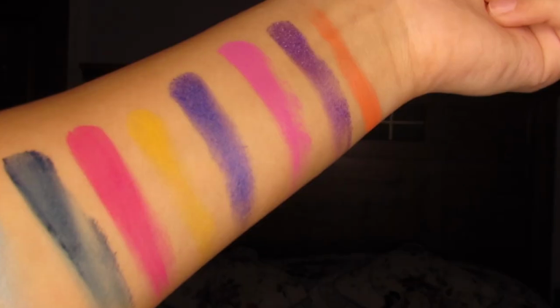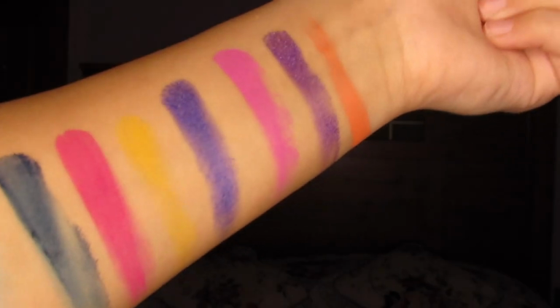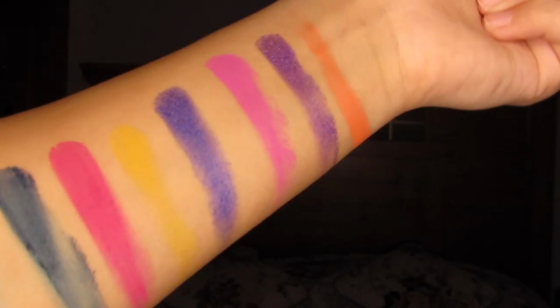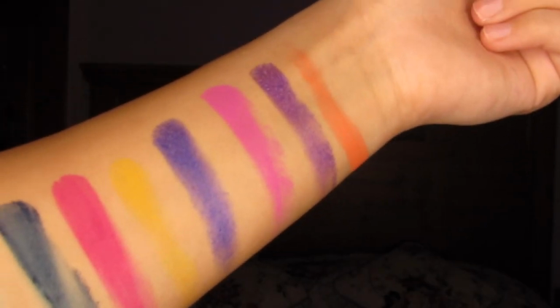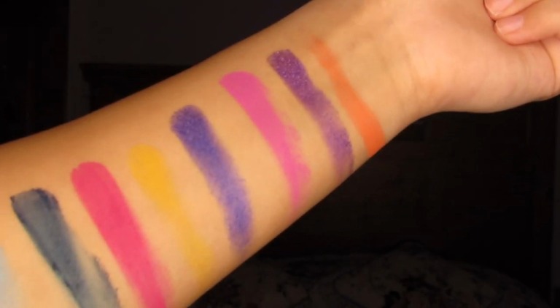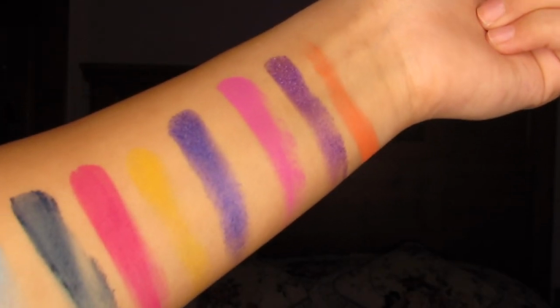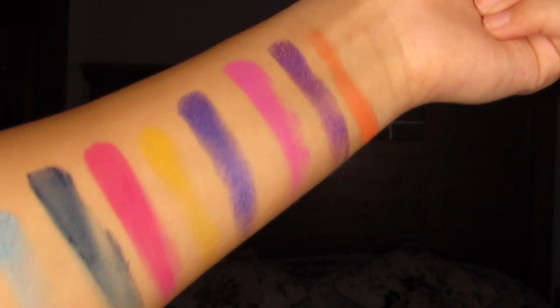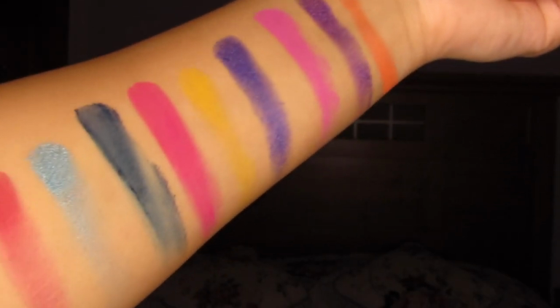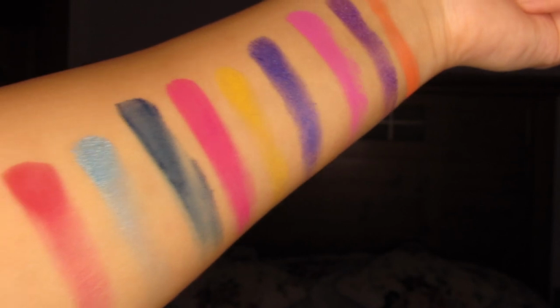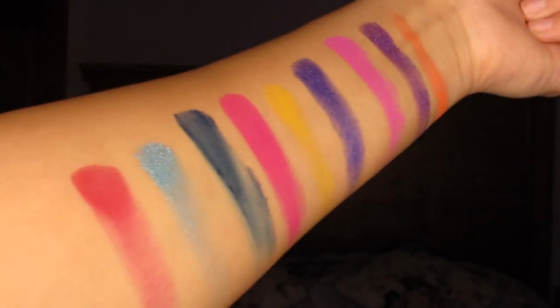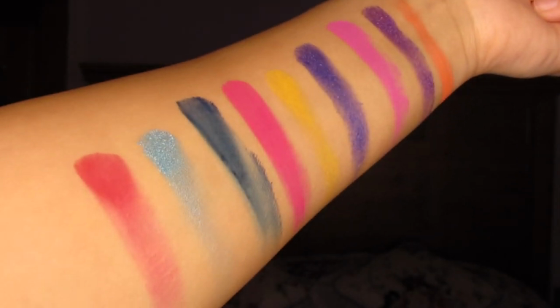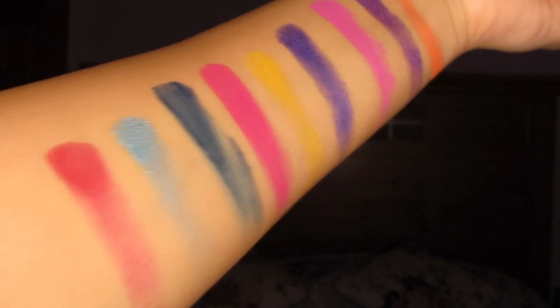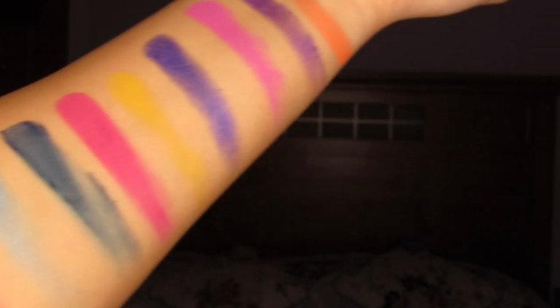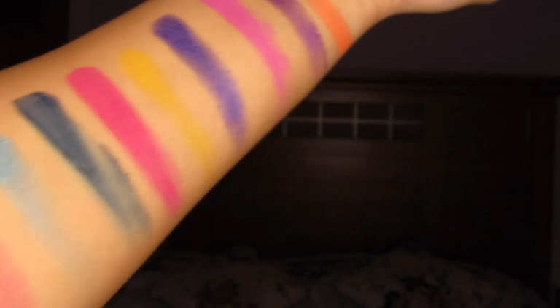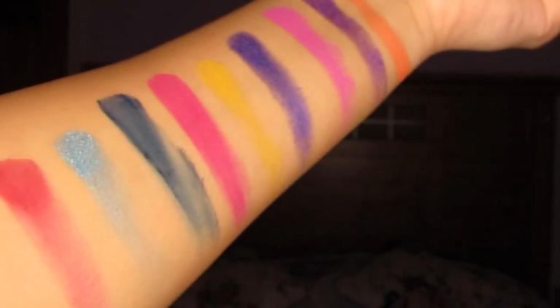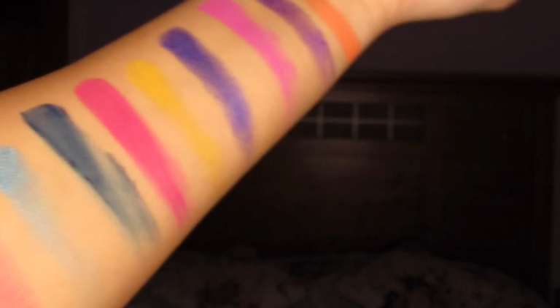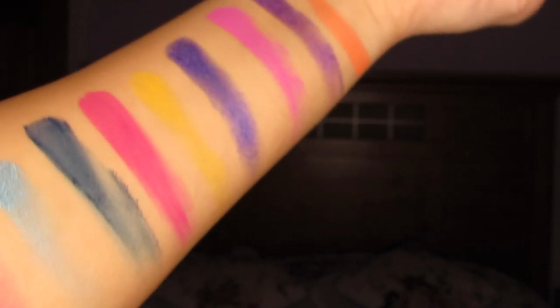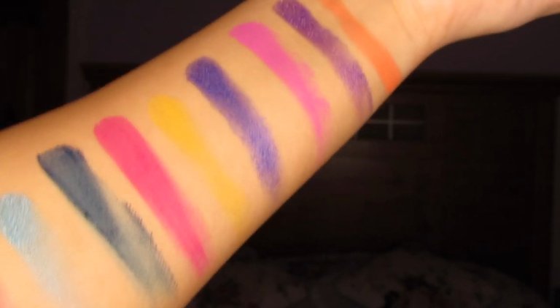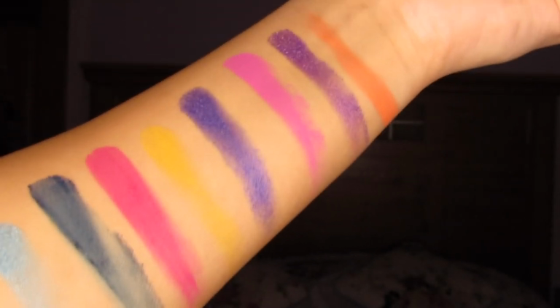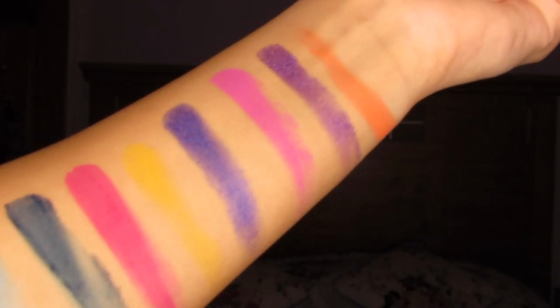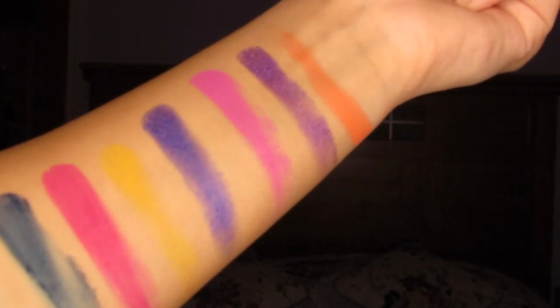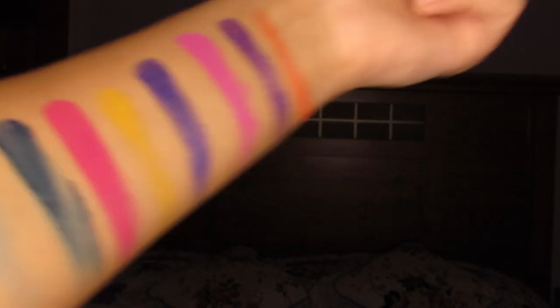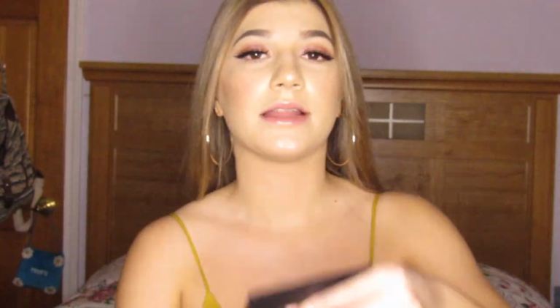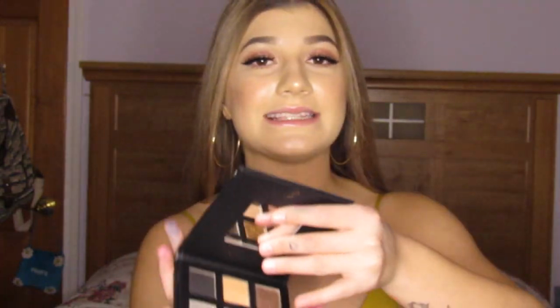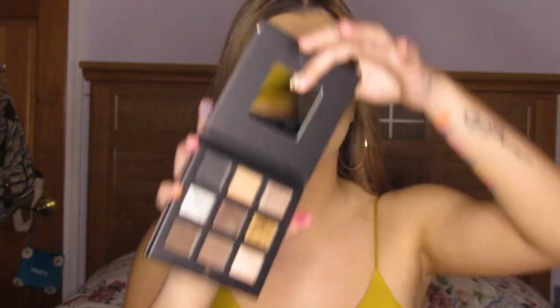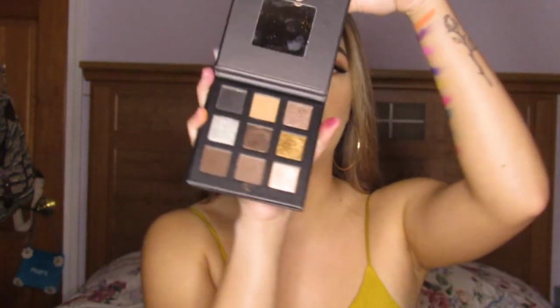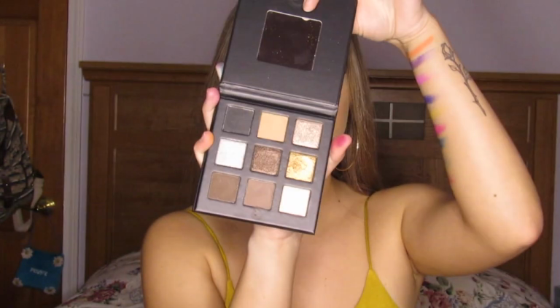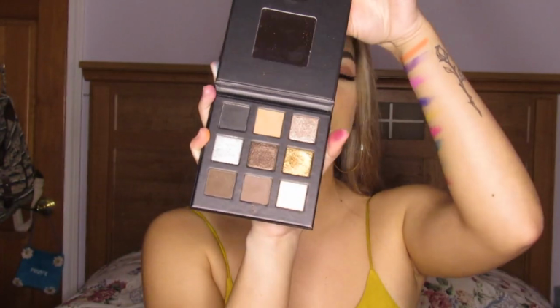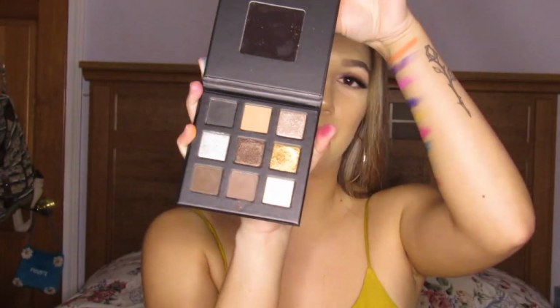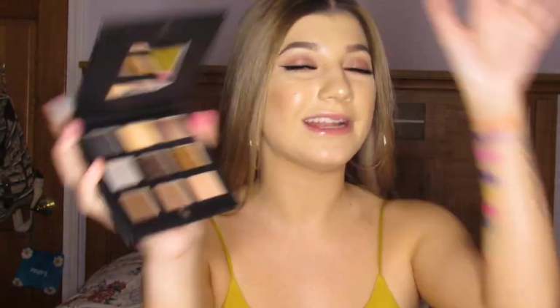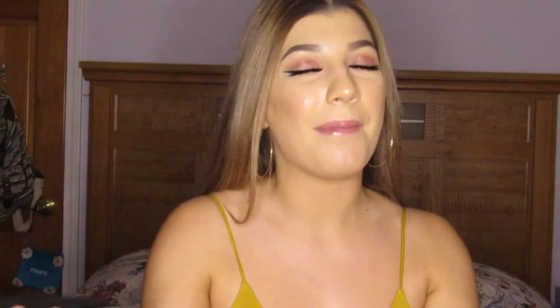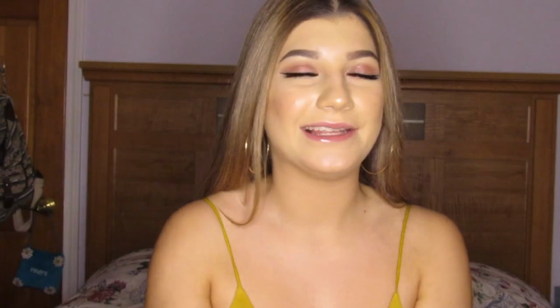I said what I had to say — Copycat Beauty, she did that, she's that girl. Now I'm gonna do the Smoke It Out palette.